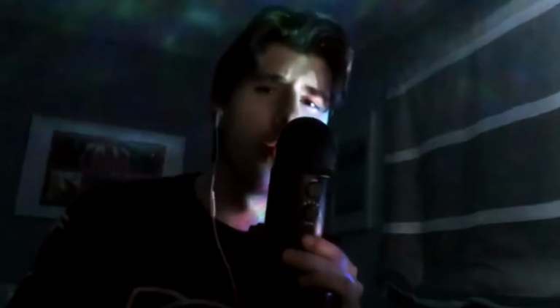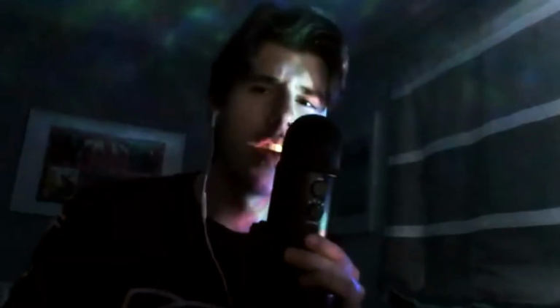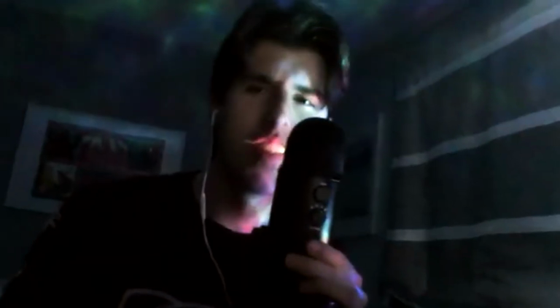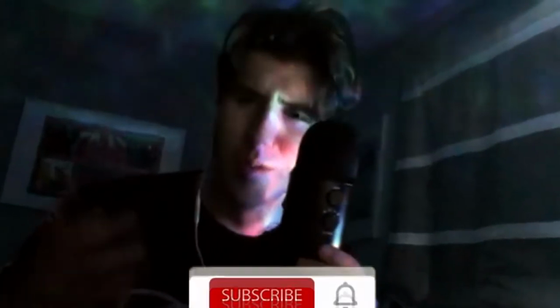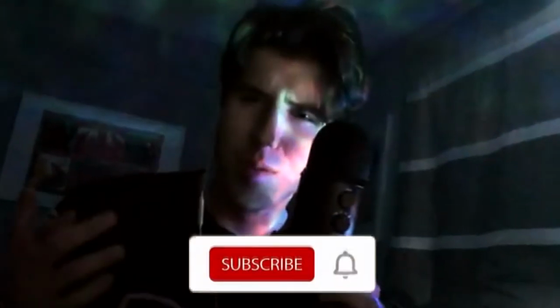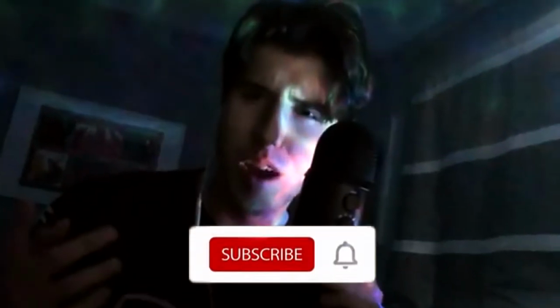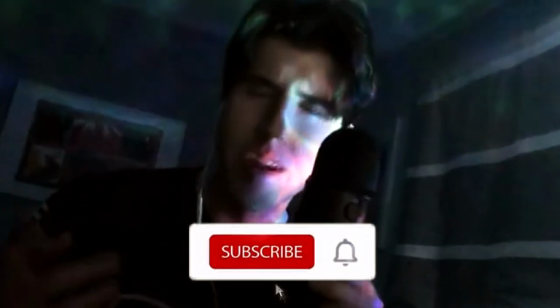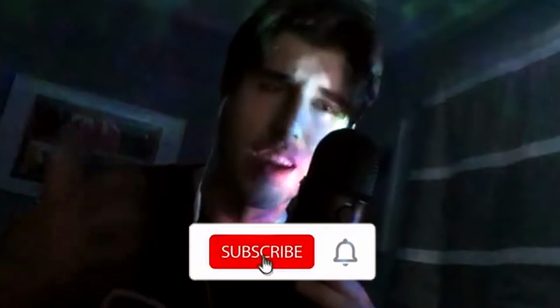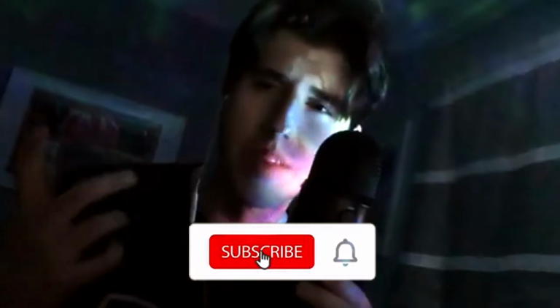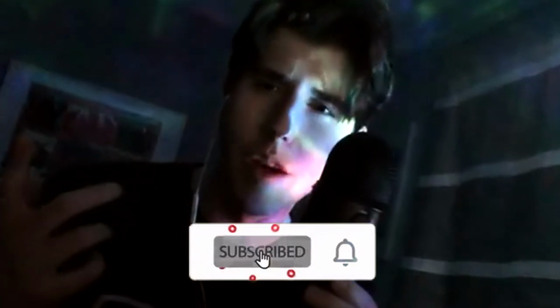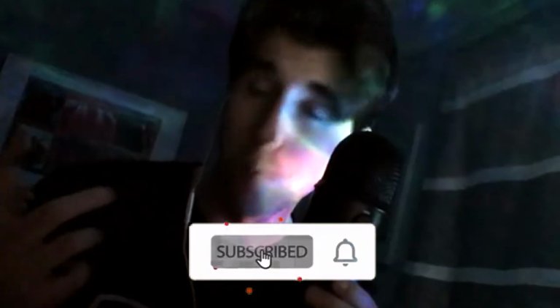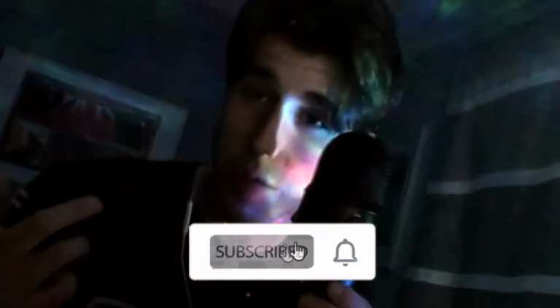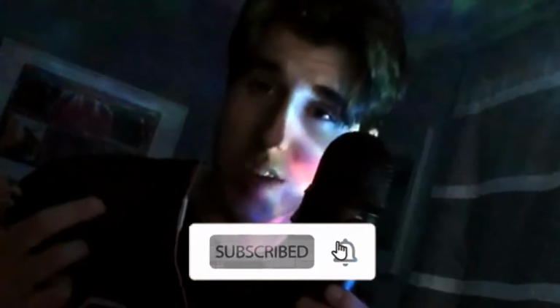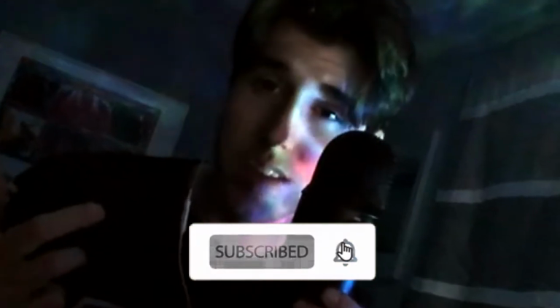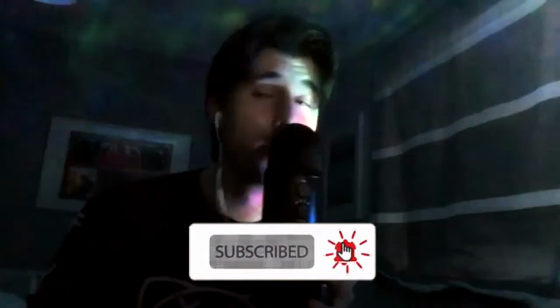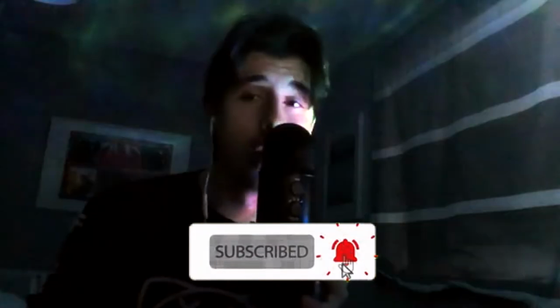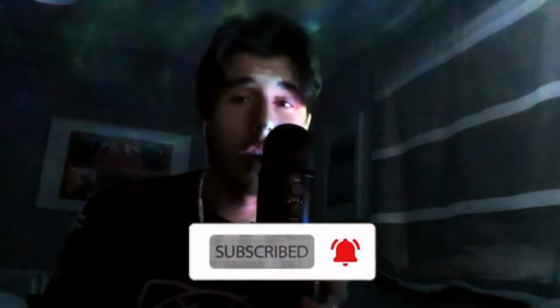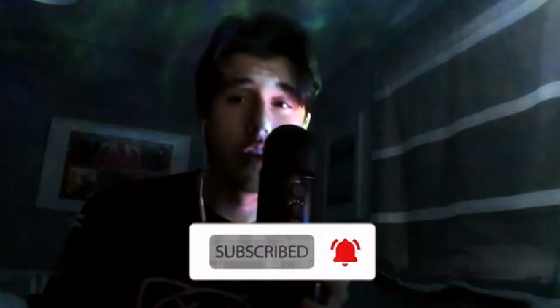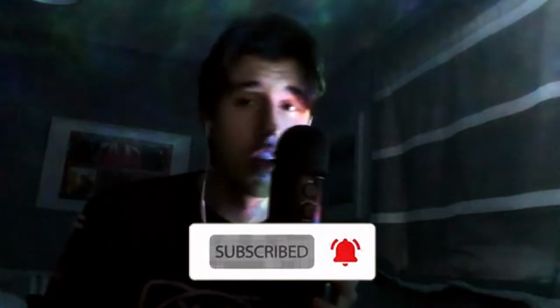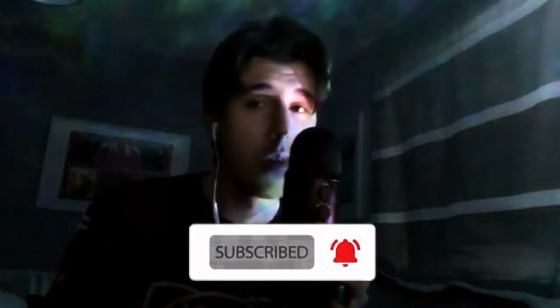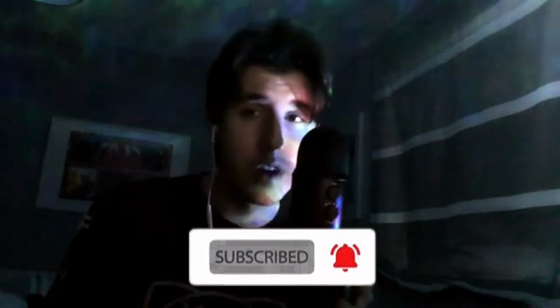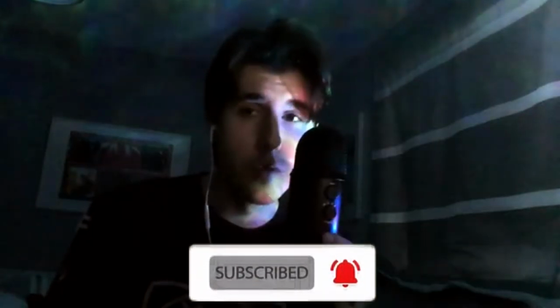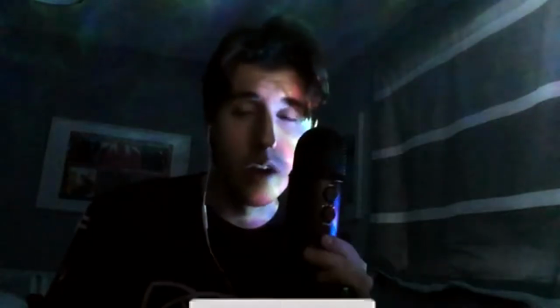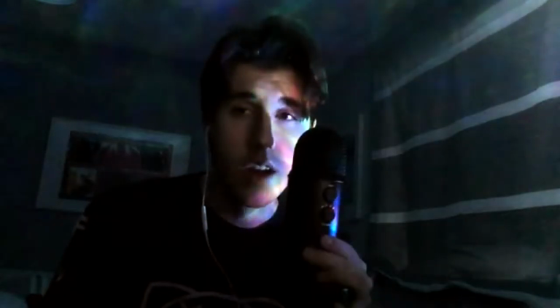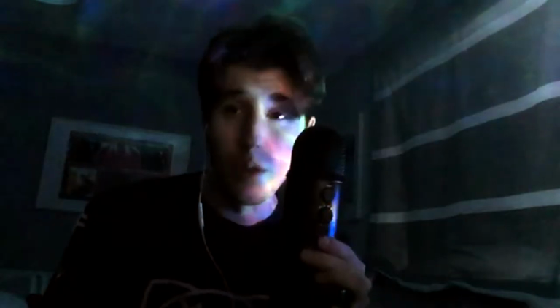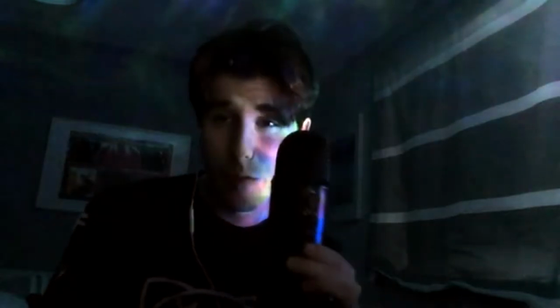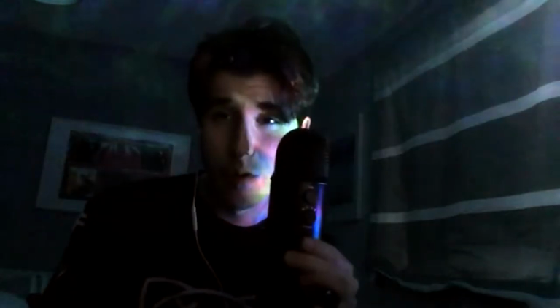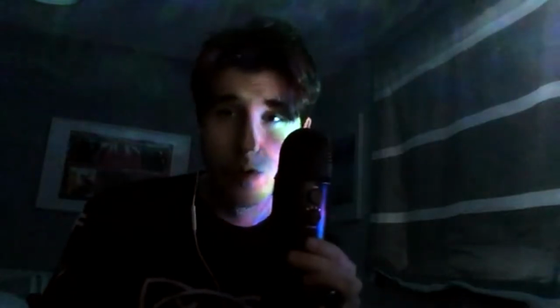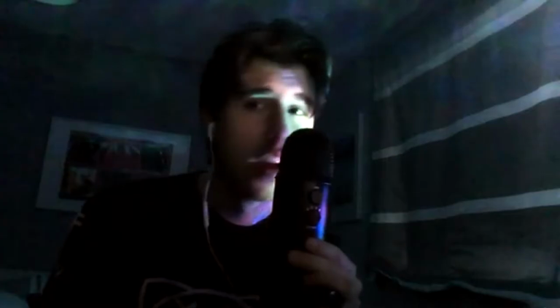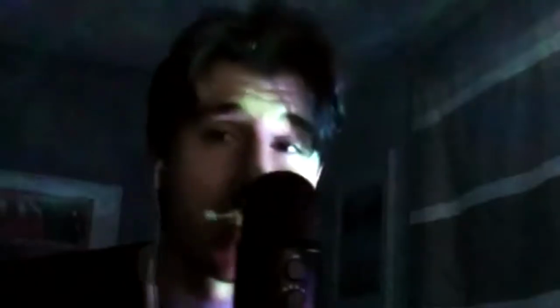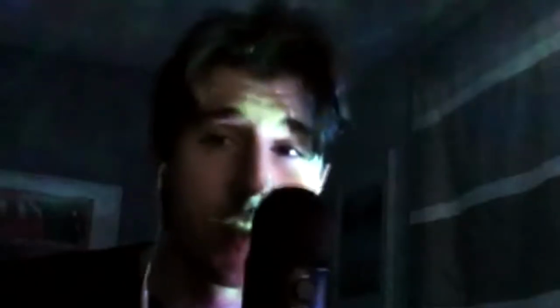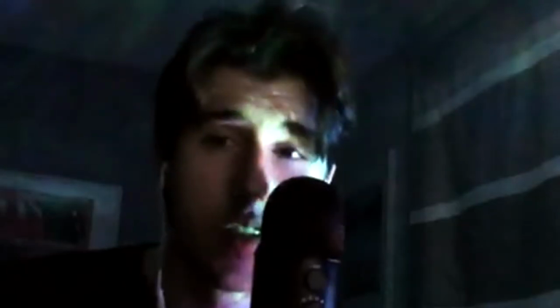Before we begin, consider subscribing and hitting the bell for more videos like this. It's free and you can change your mind whenever you want. Without further ado, let's get this started.